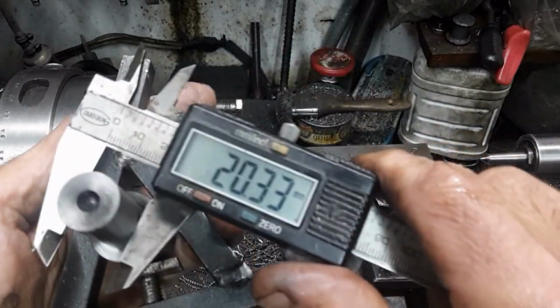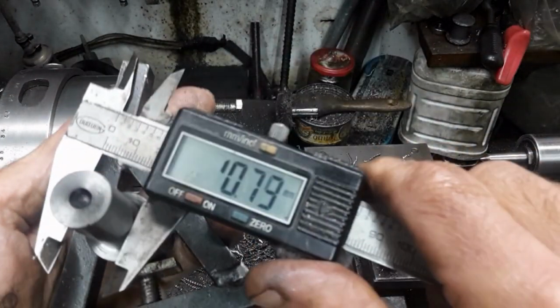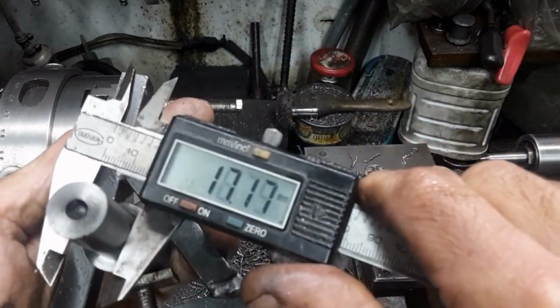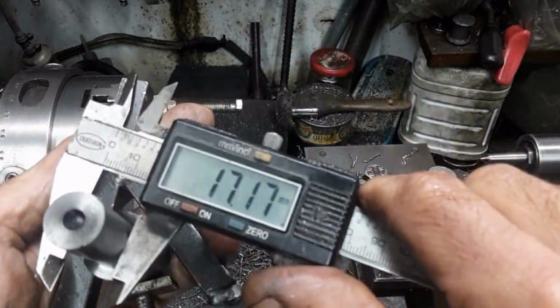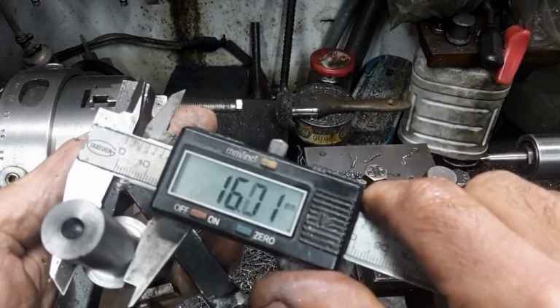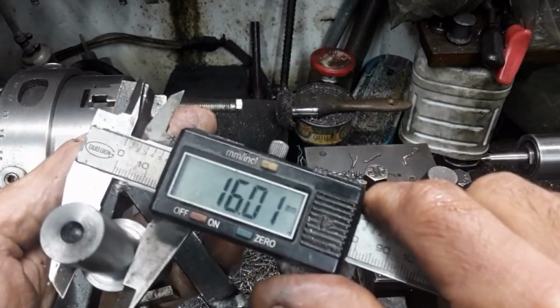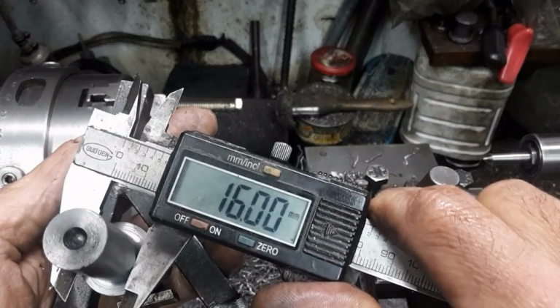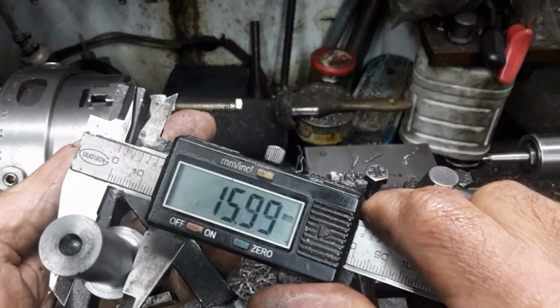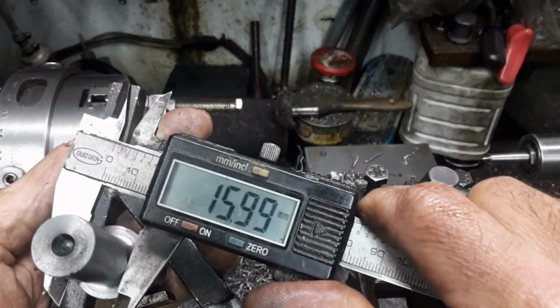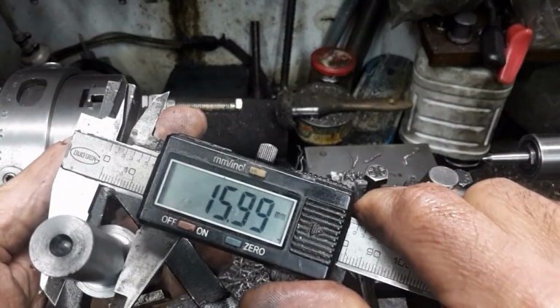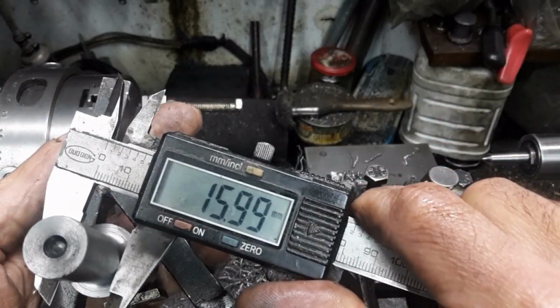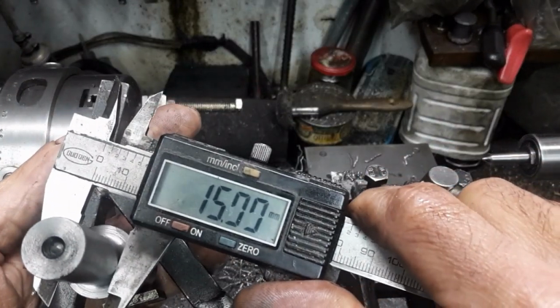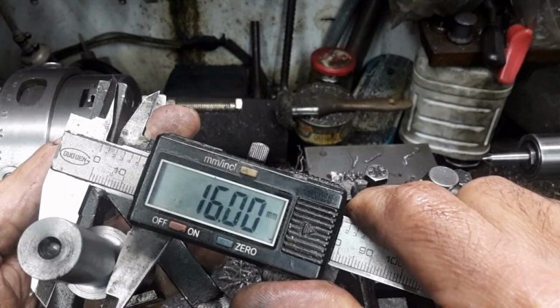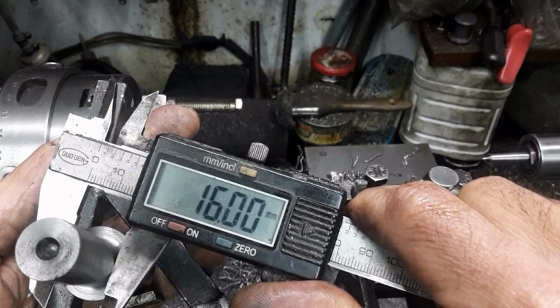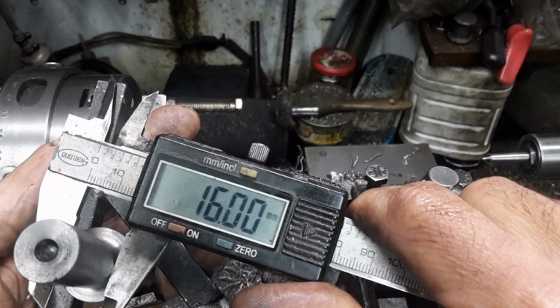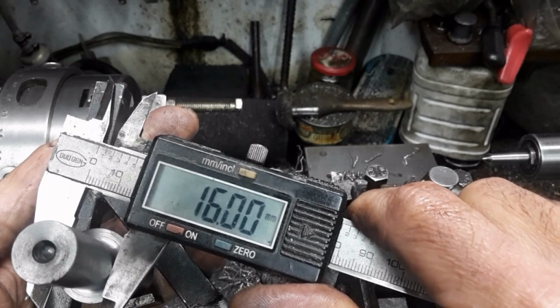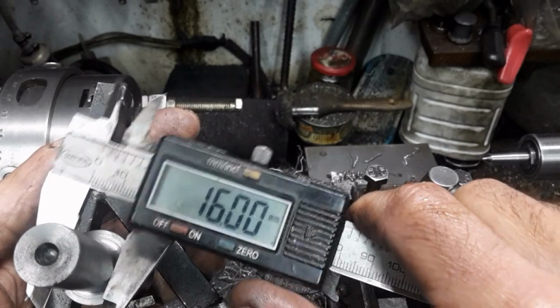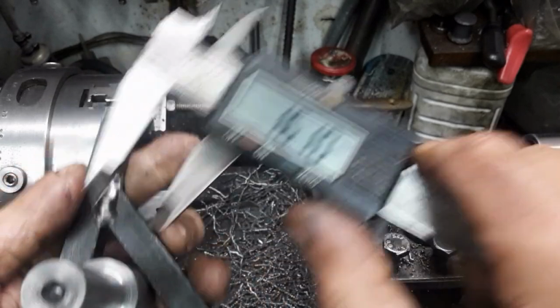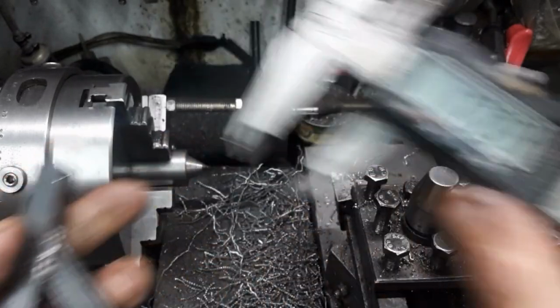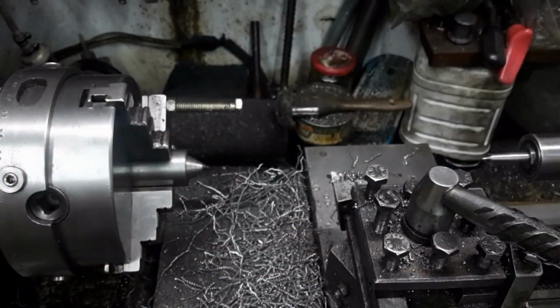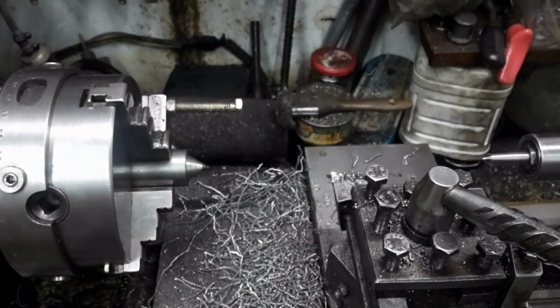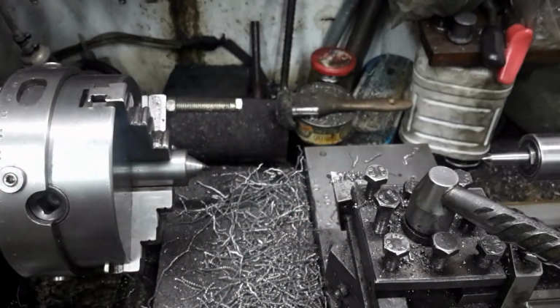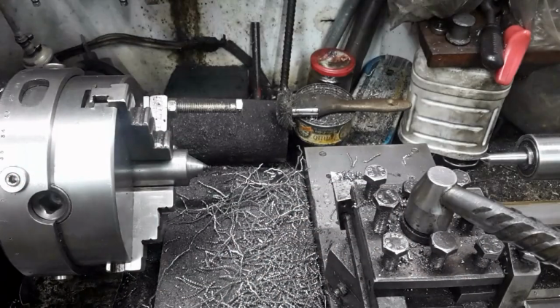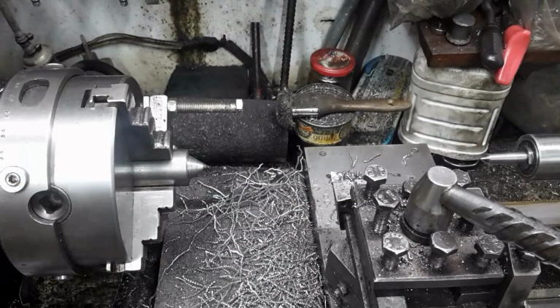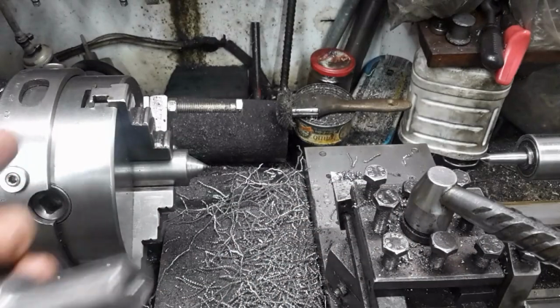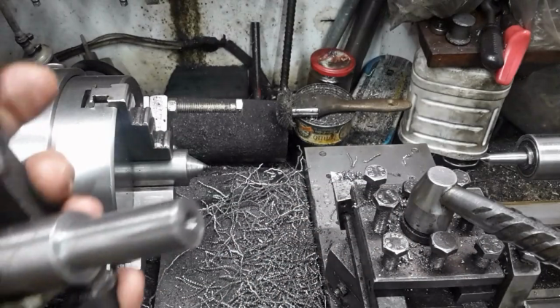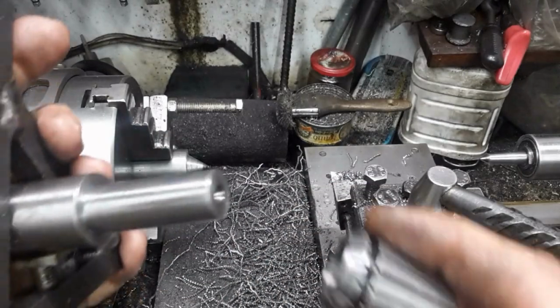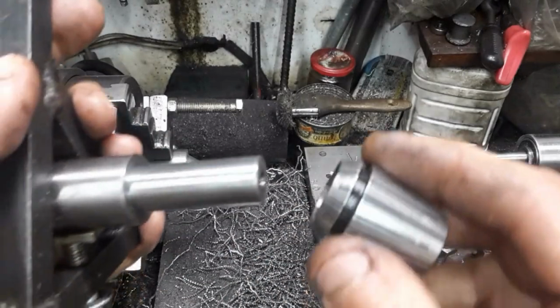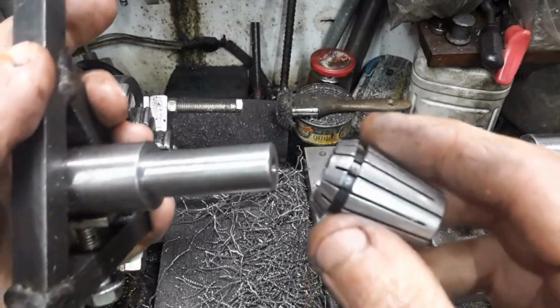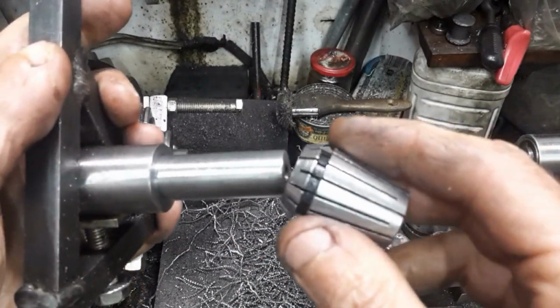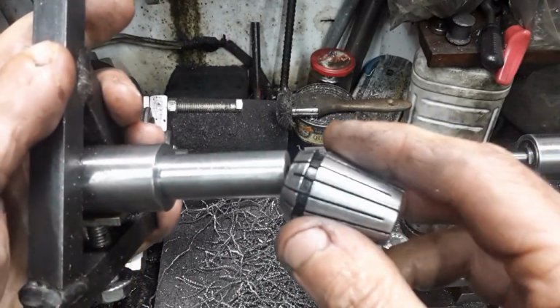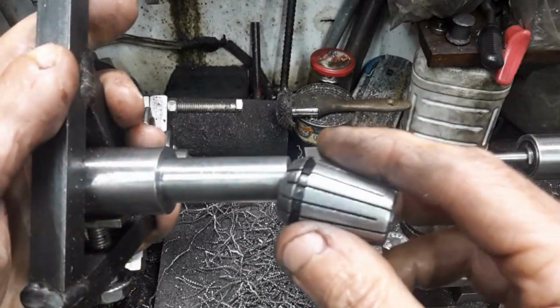Since I am using ER collets, anything under 16mm would have been equally satisfactory.